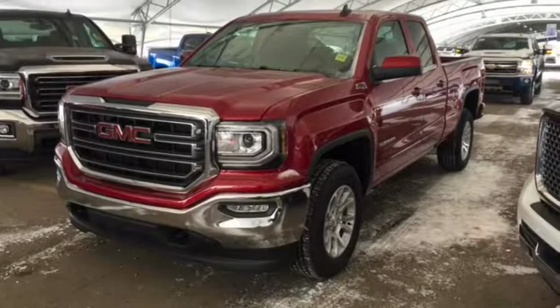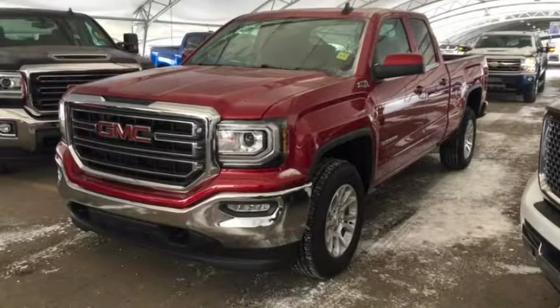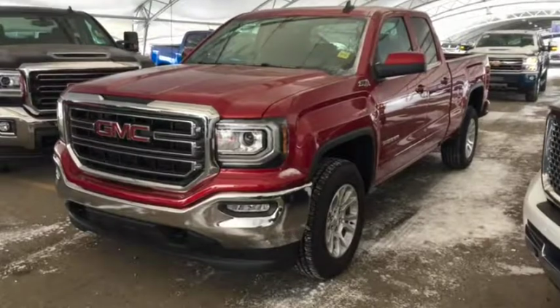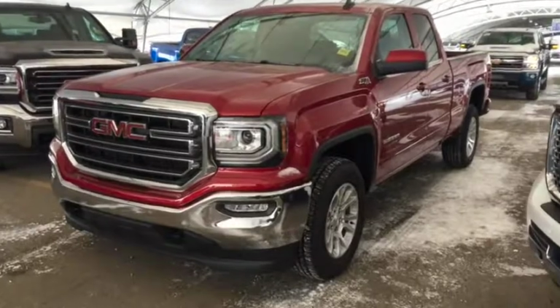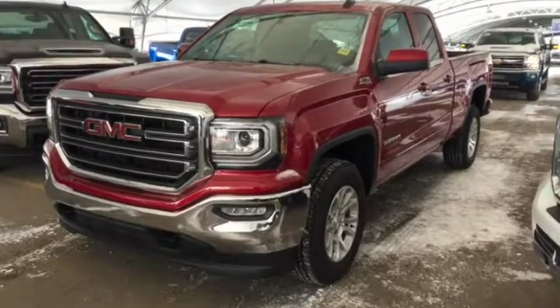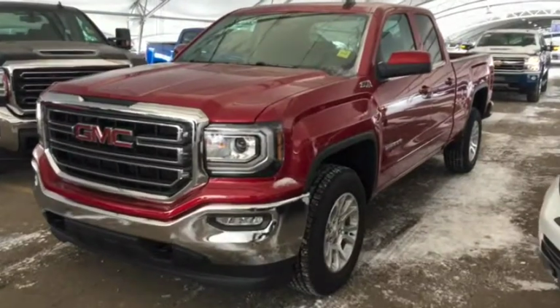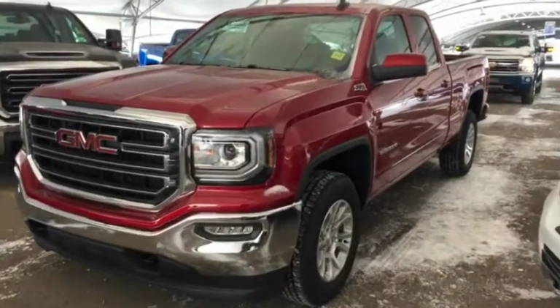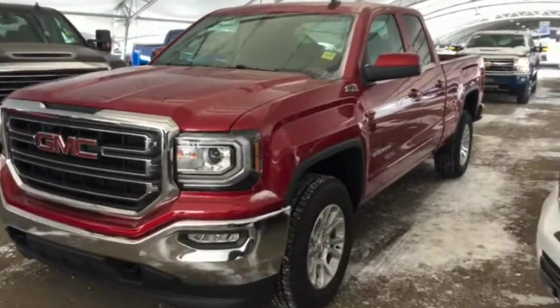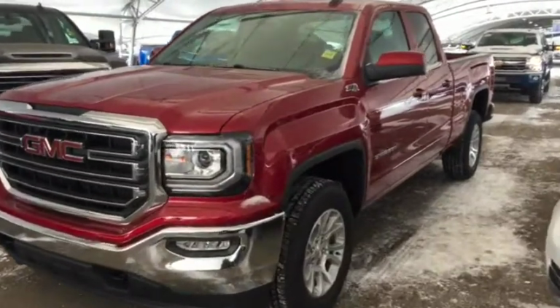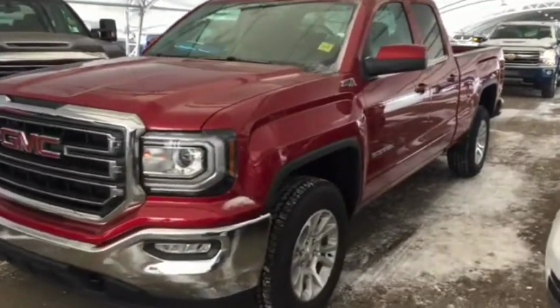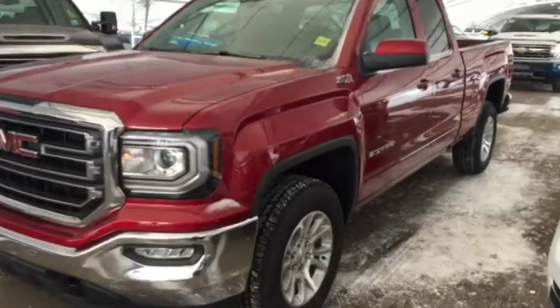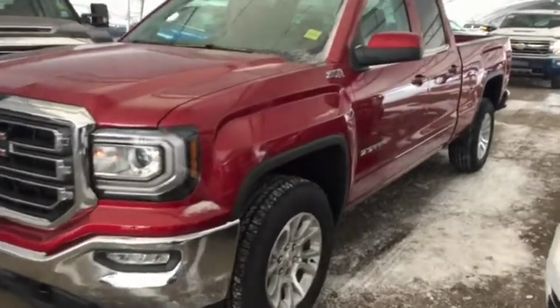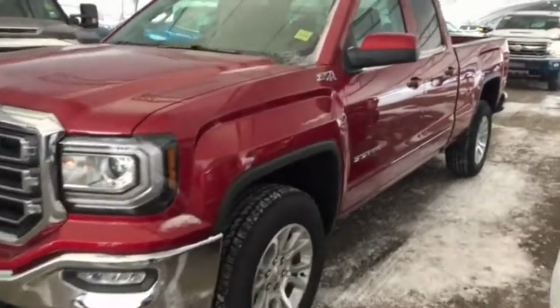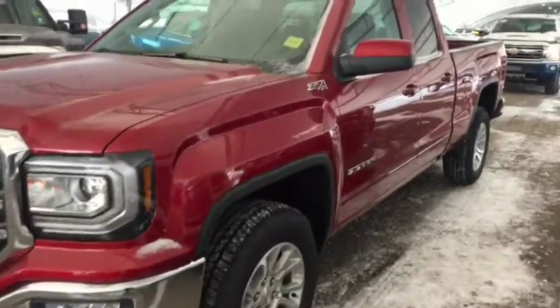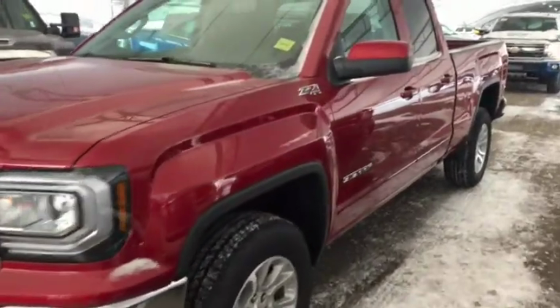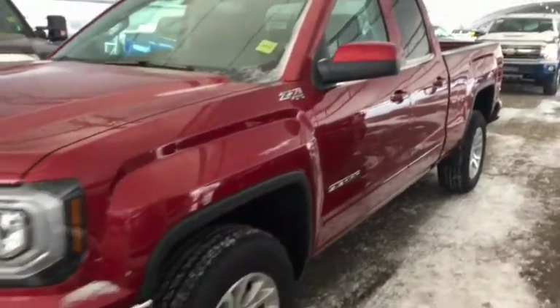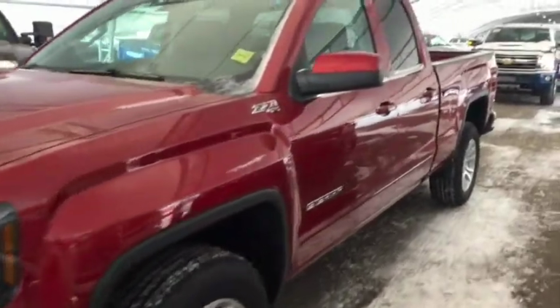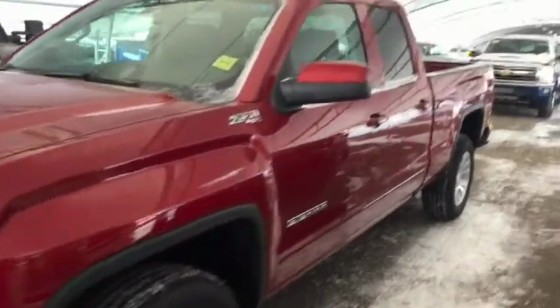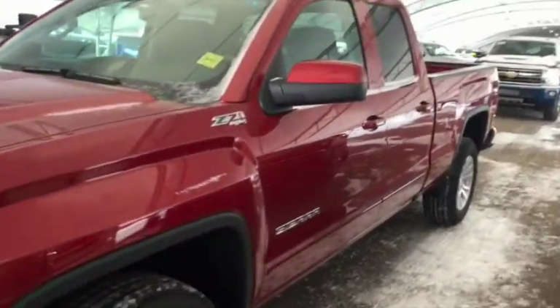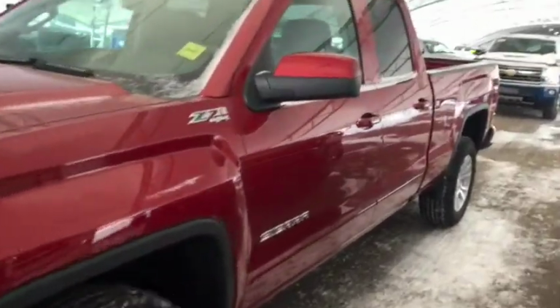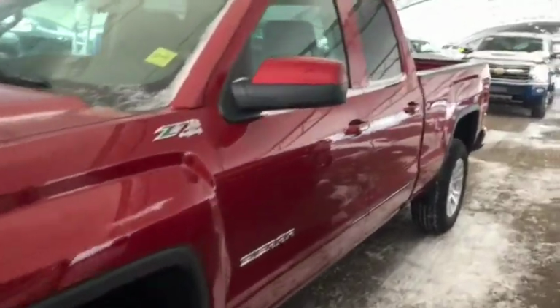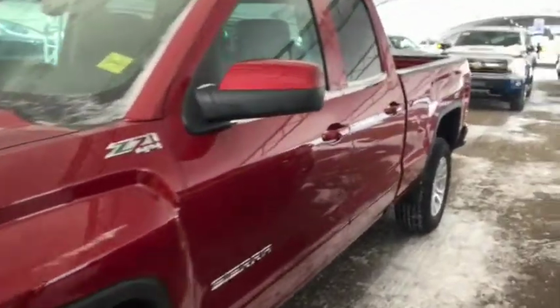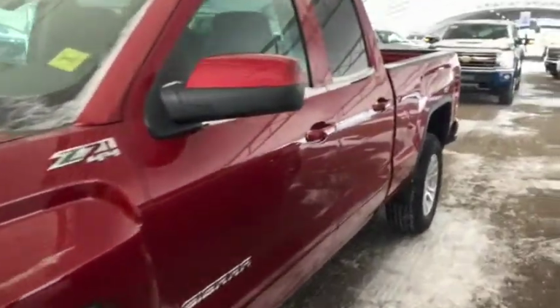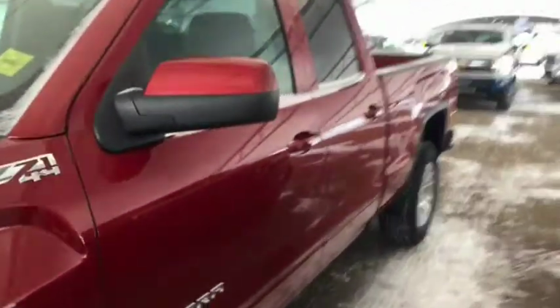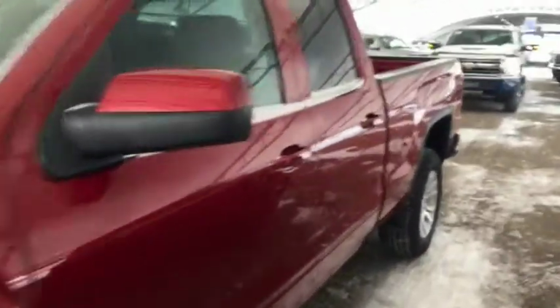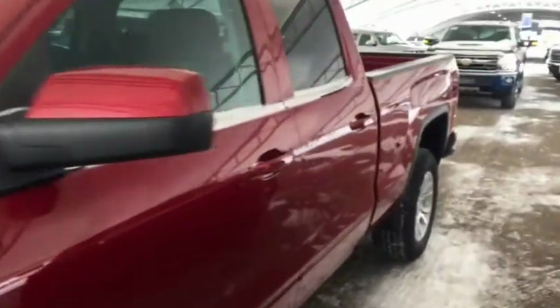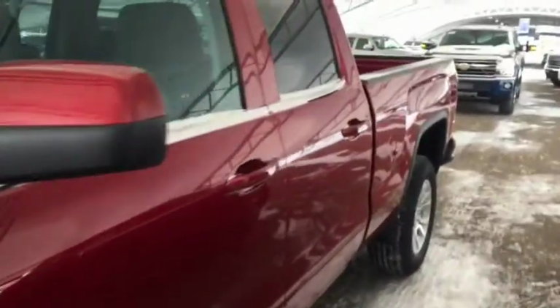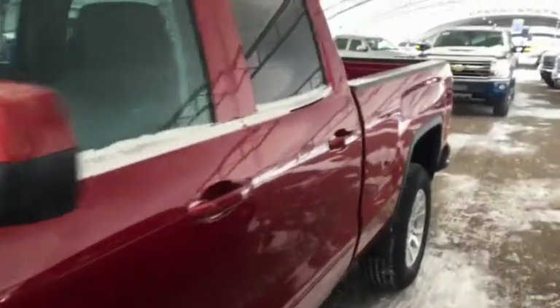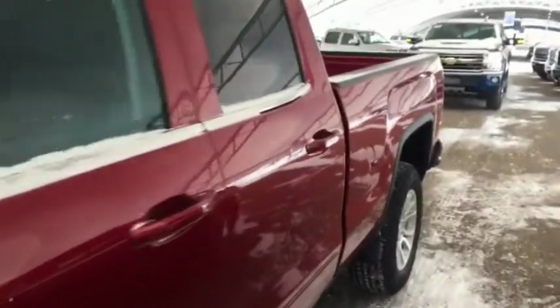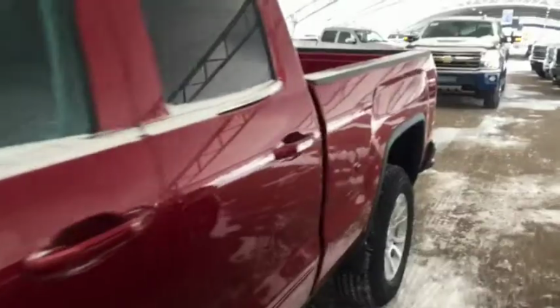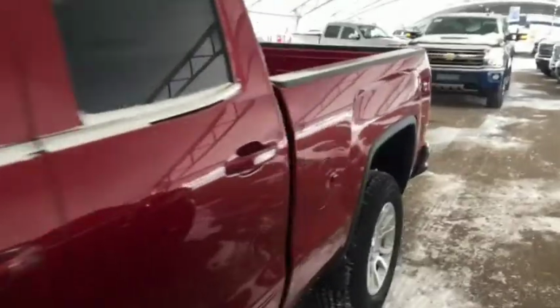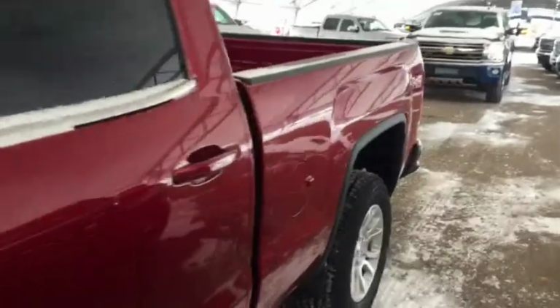Welcome to Davis Chevrolet. This is the 2018 GMC Sierra in the color red.